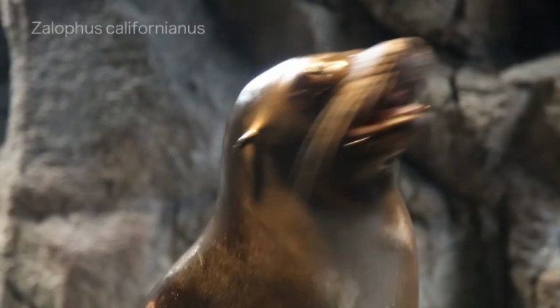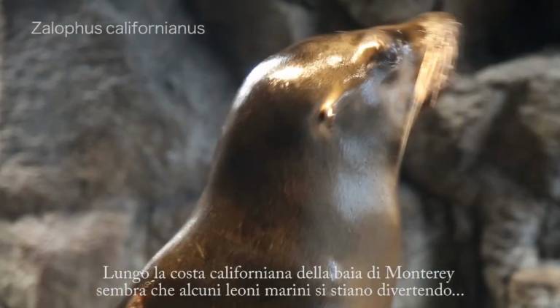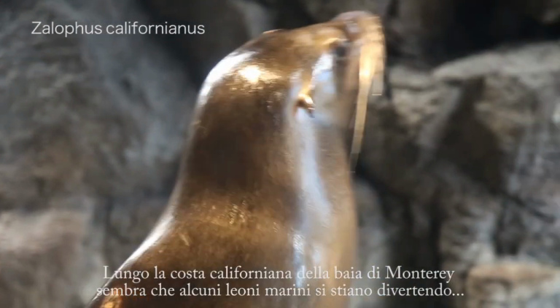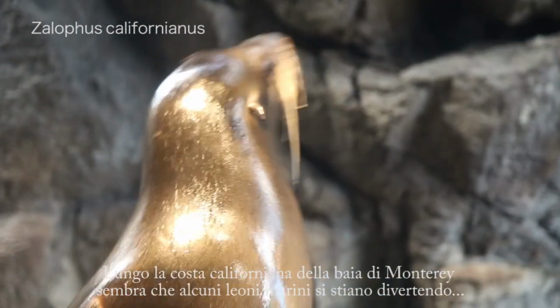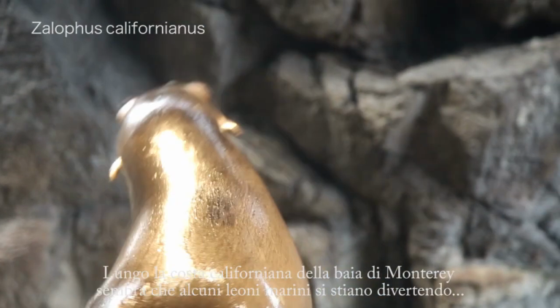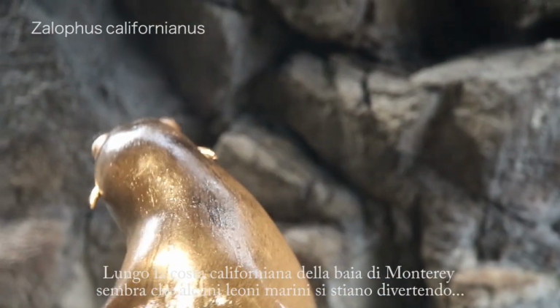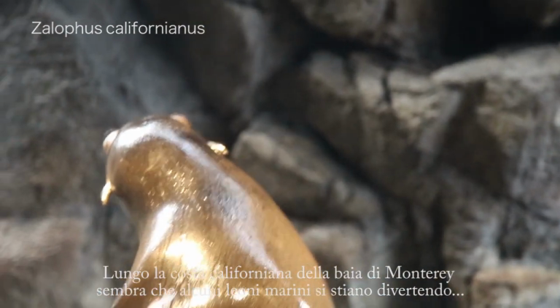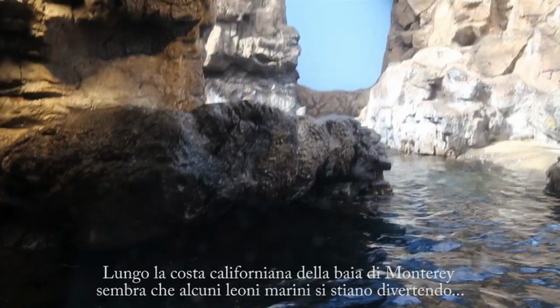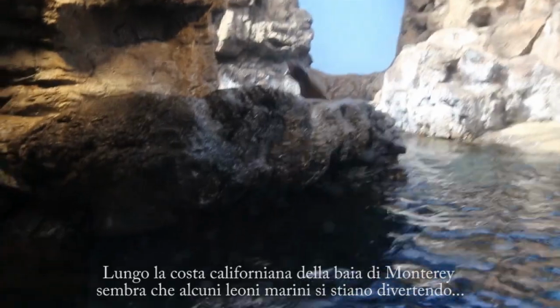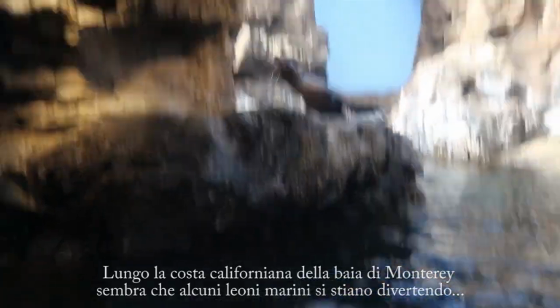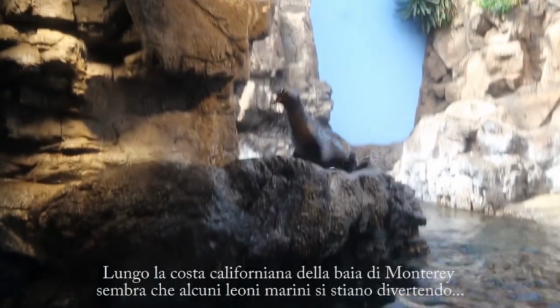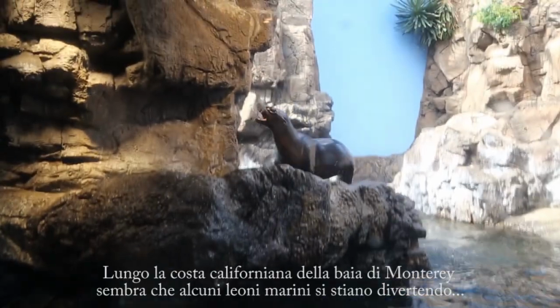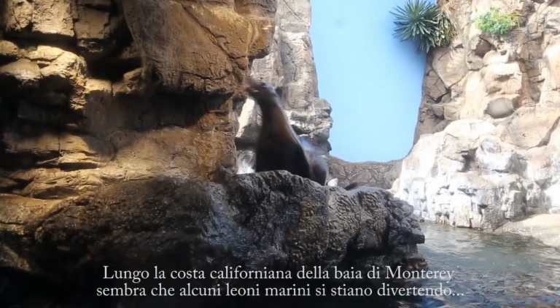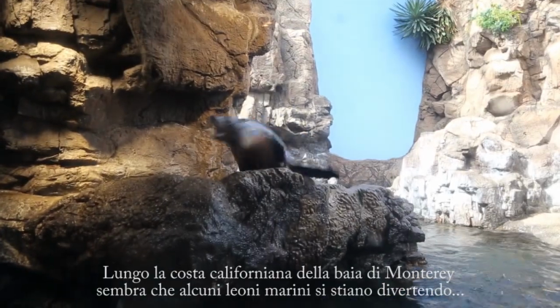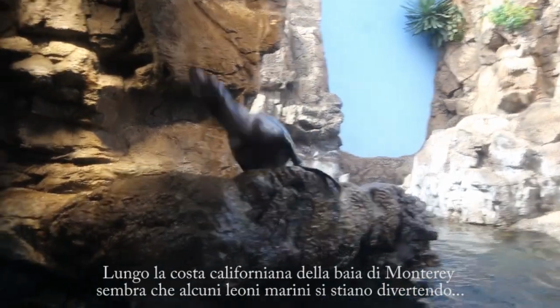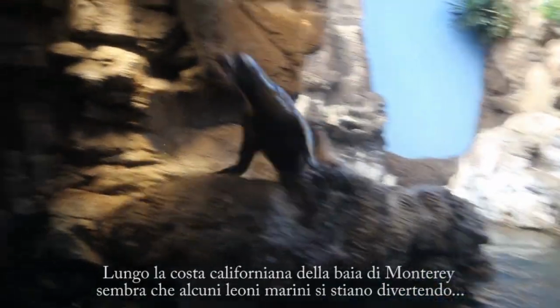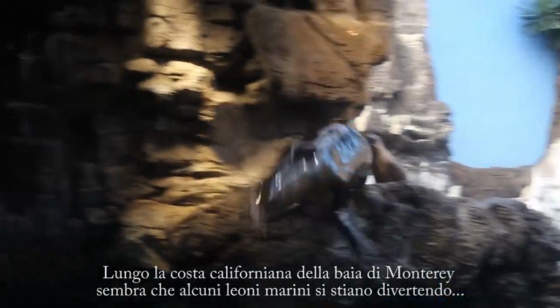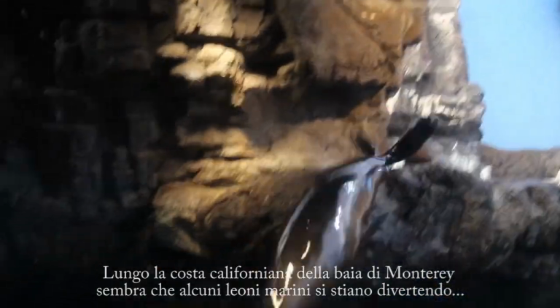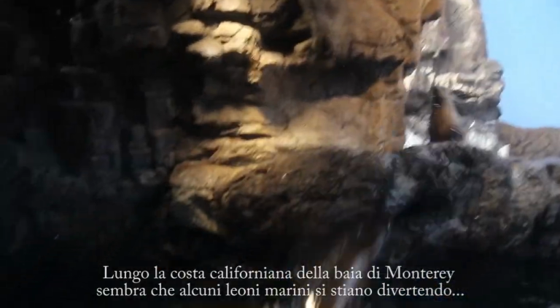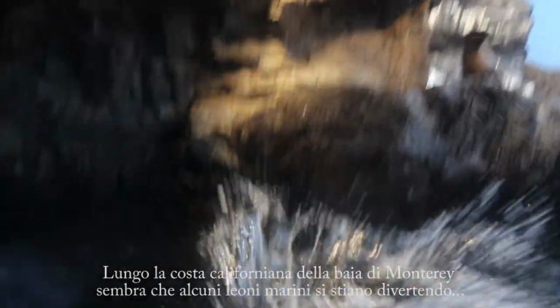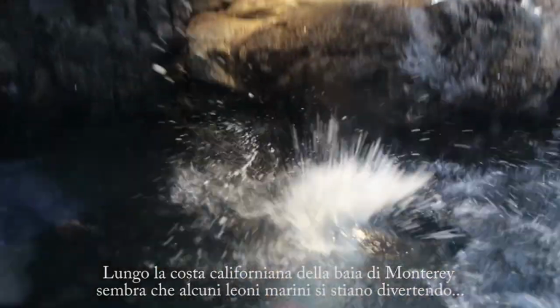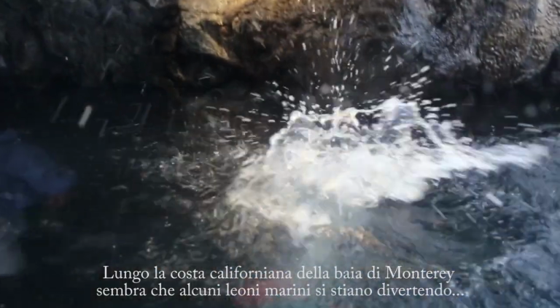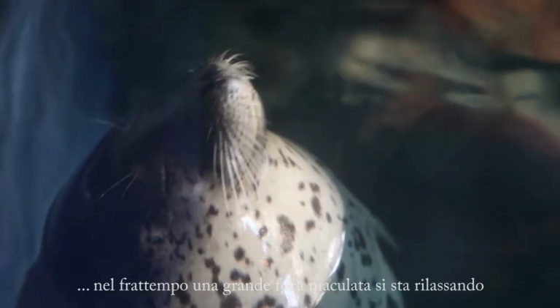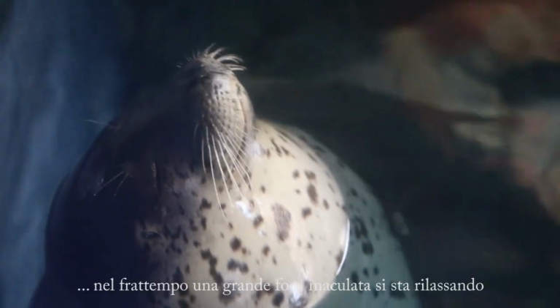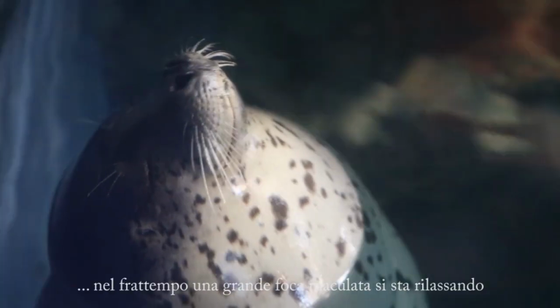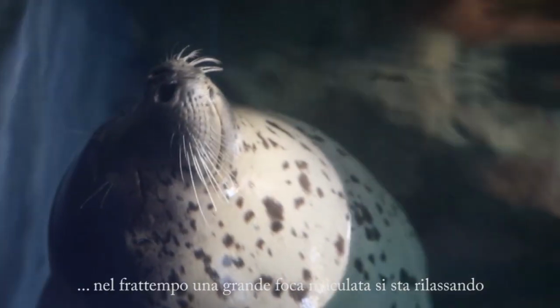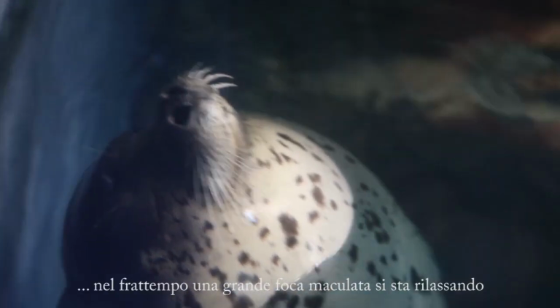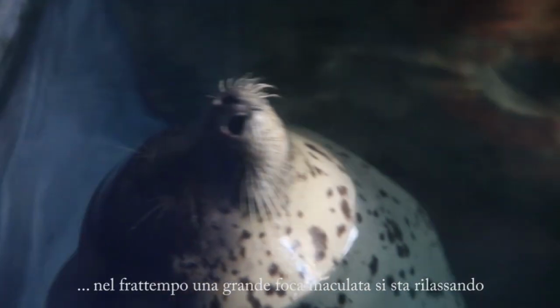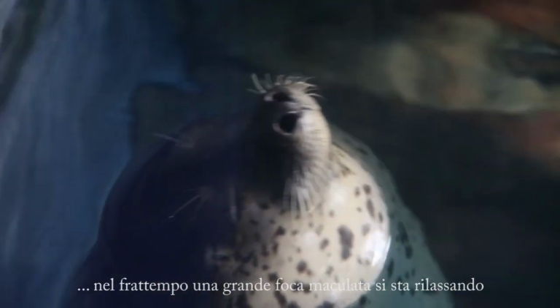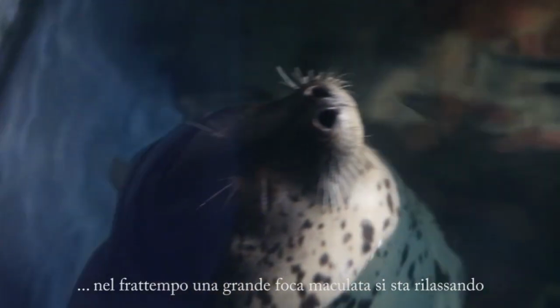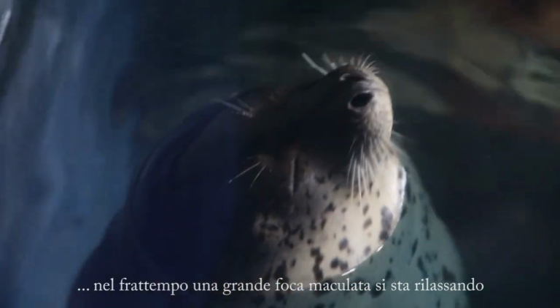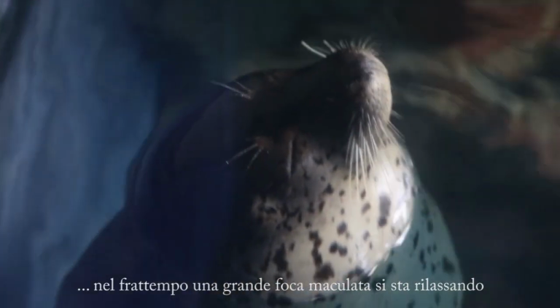Near the California cliffs on Monterey Bay, some sea lions are having fun, while the big seal is chilling.